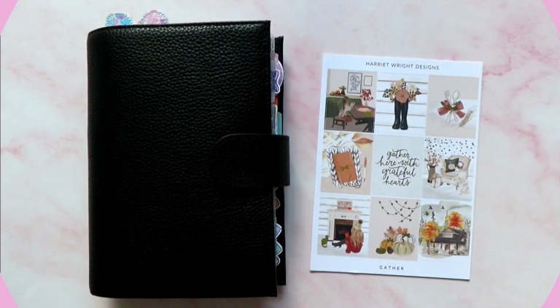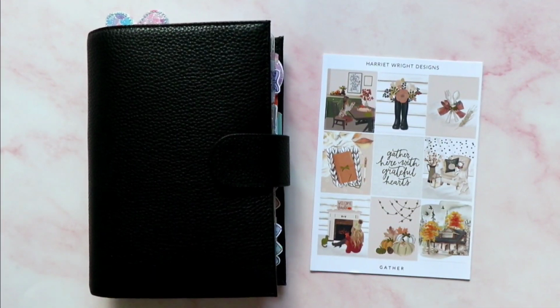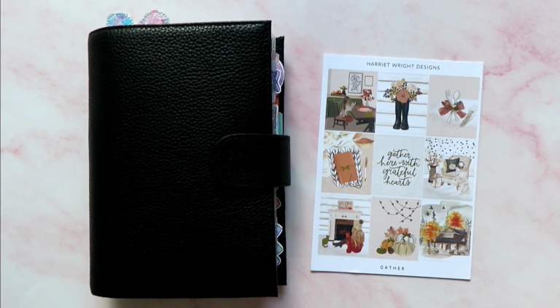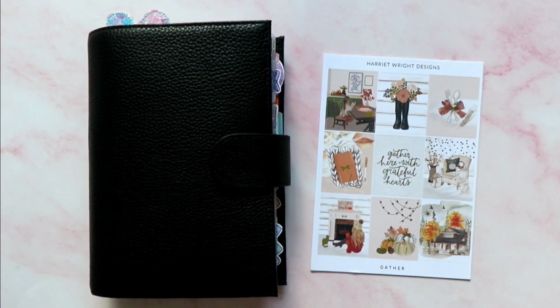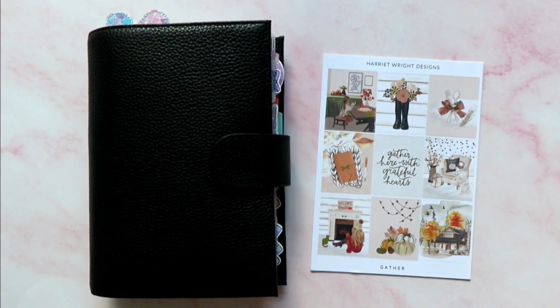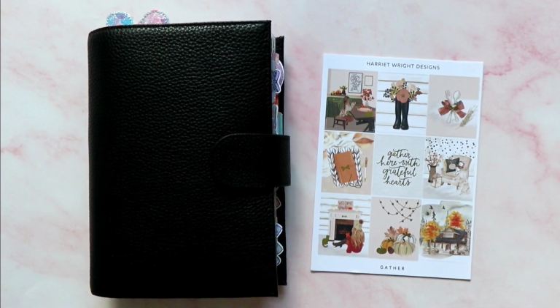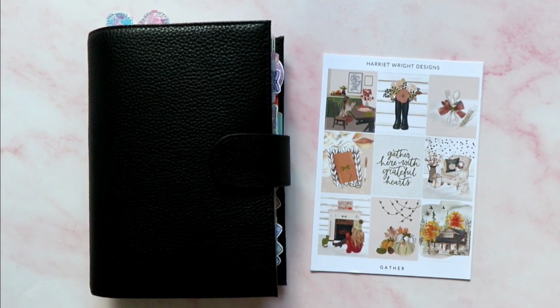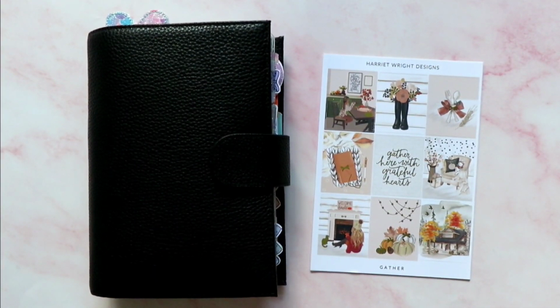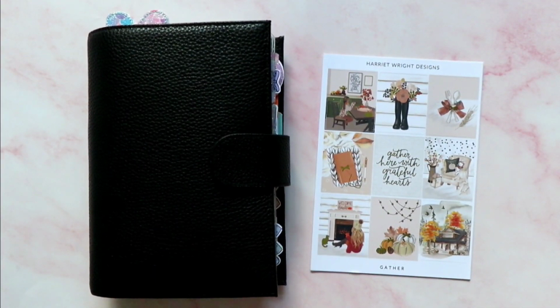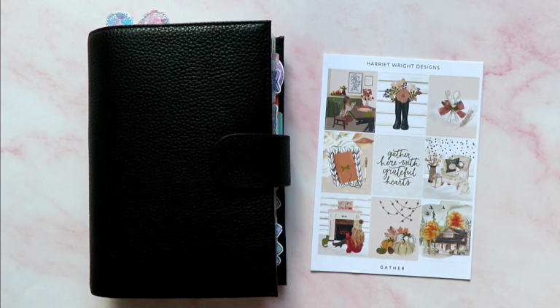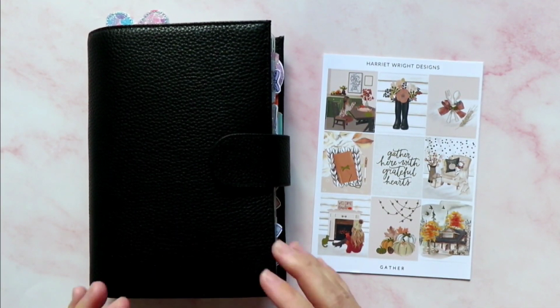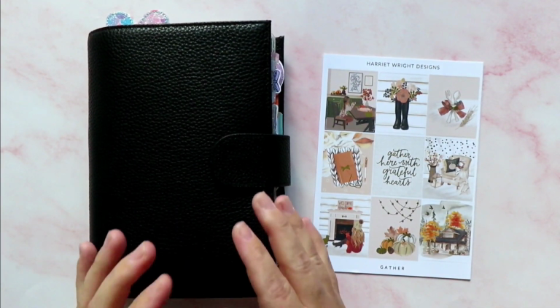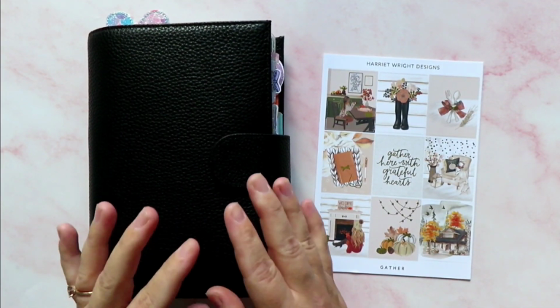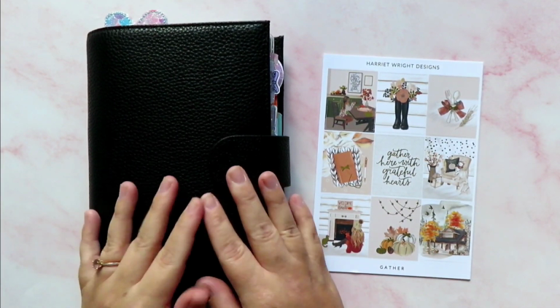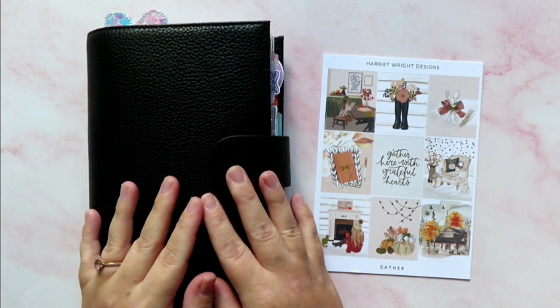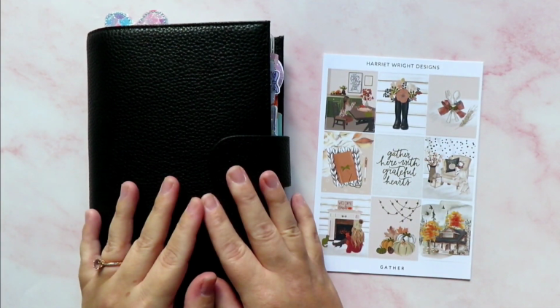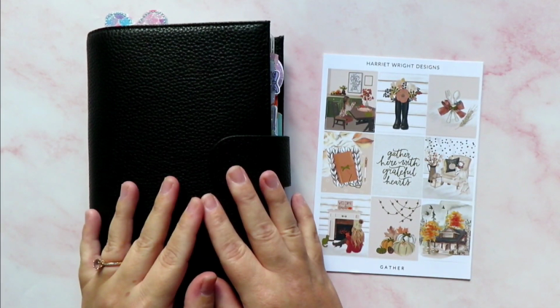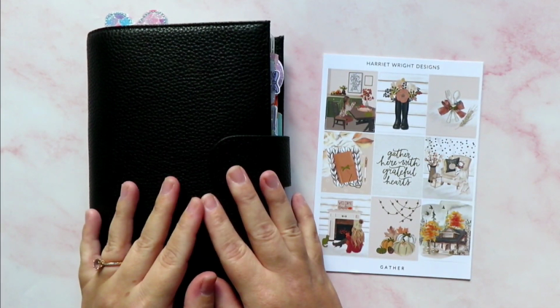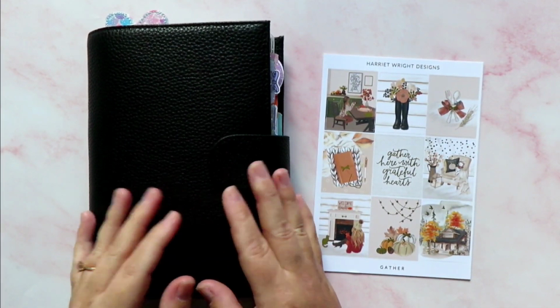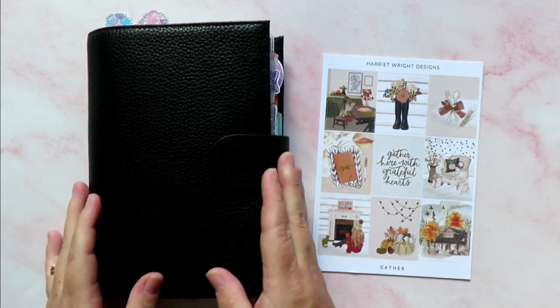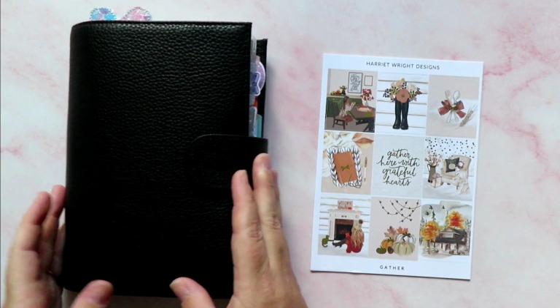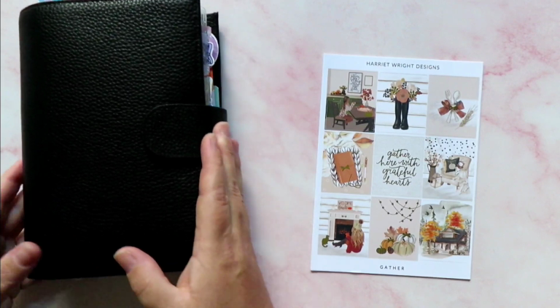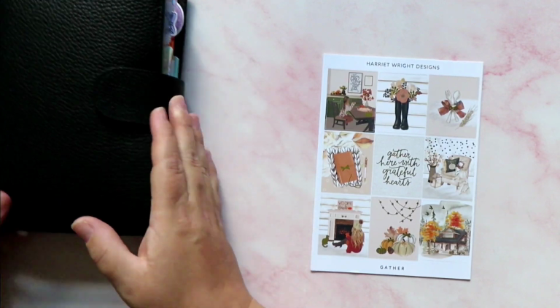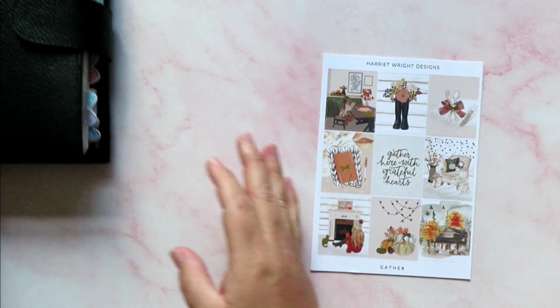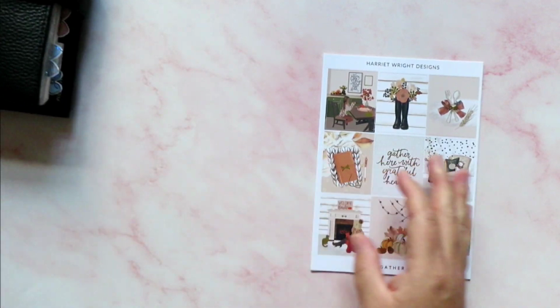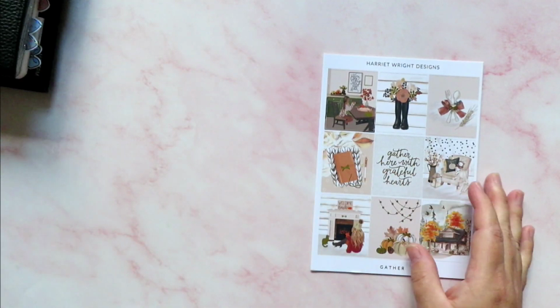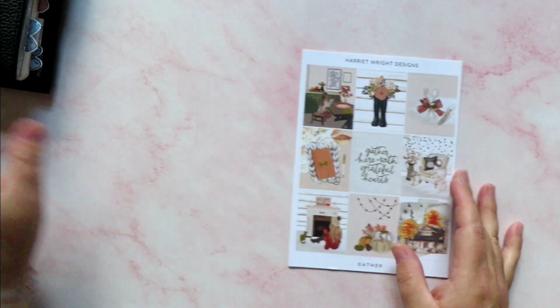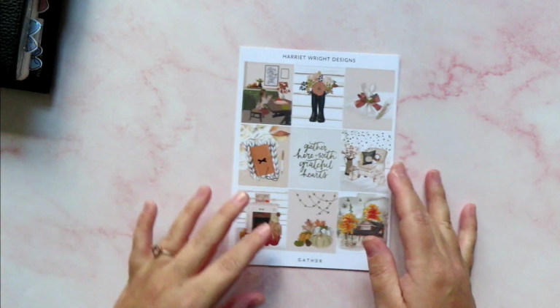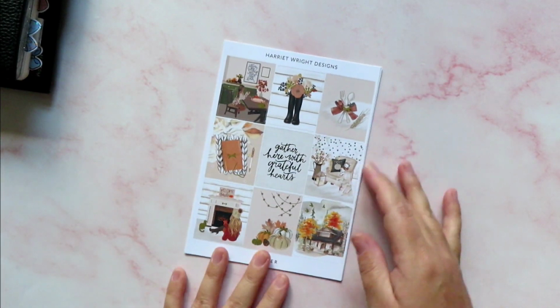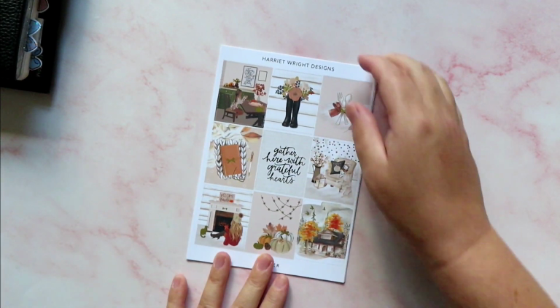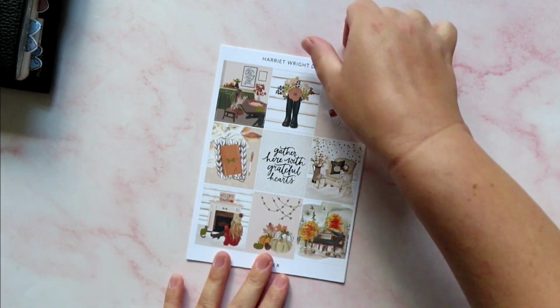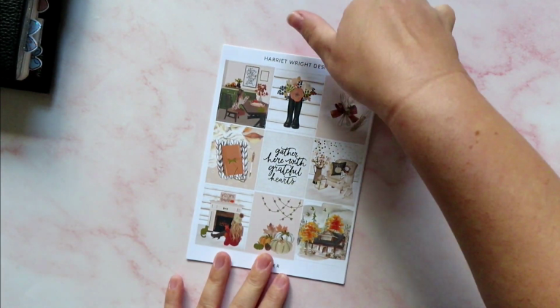Hey guys, it's Rachel and today I am back. We are going to plan the week in my B6 Saladji and we're going to use a gorgeous kit from Harriet Wright Designs.